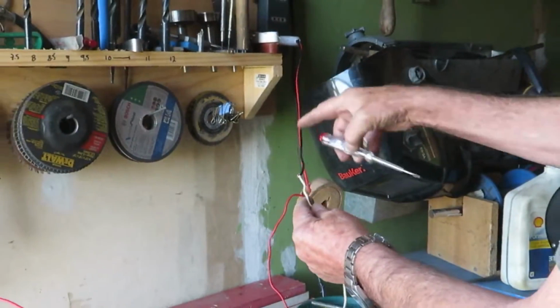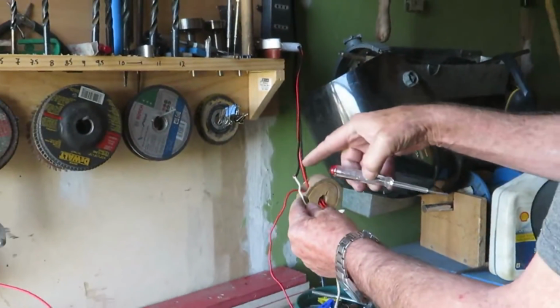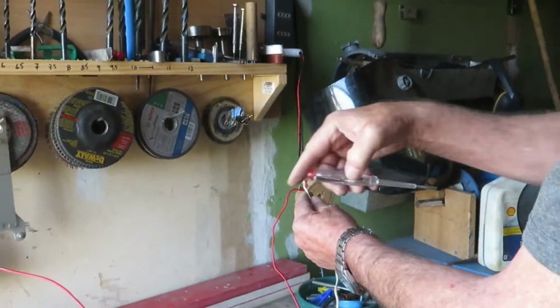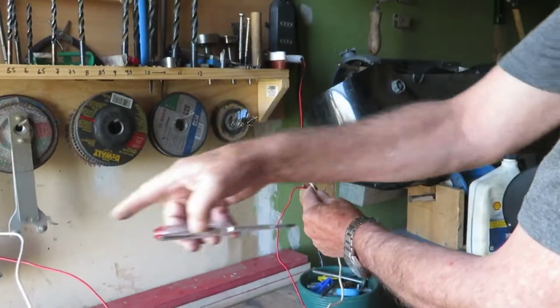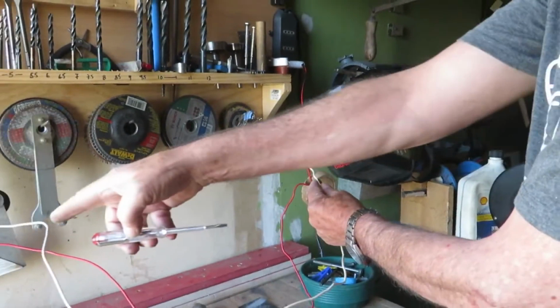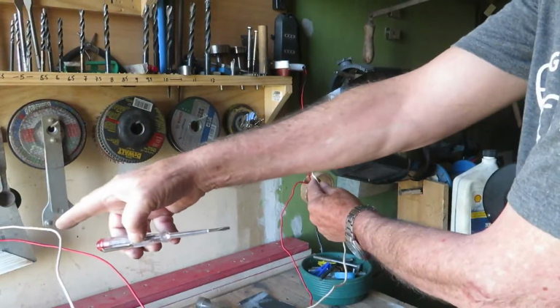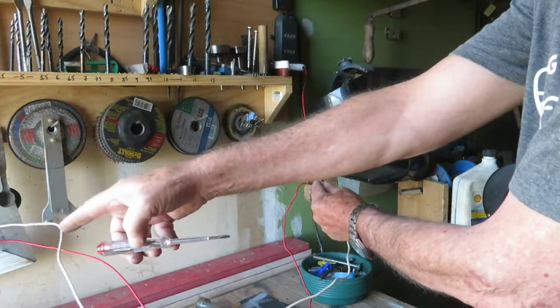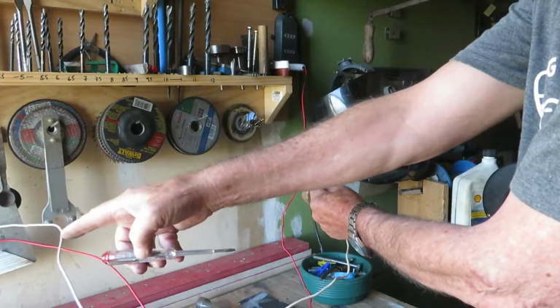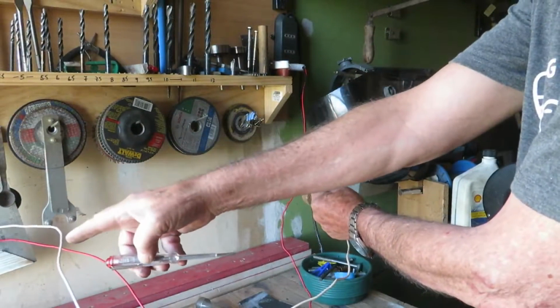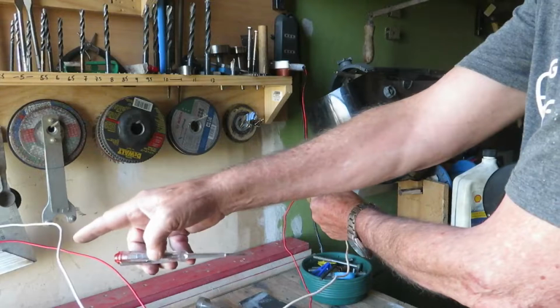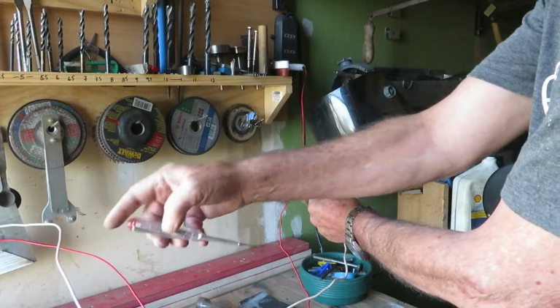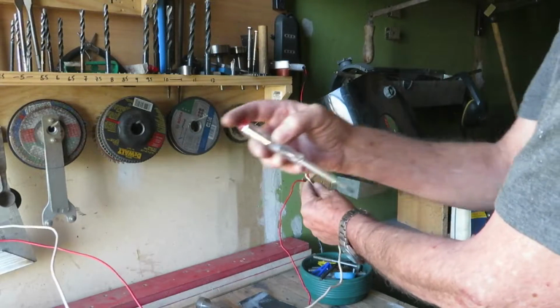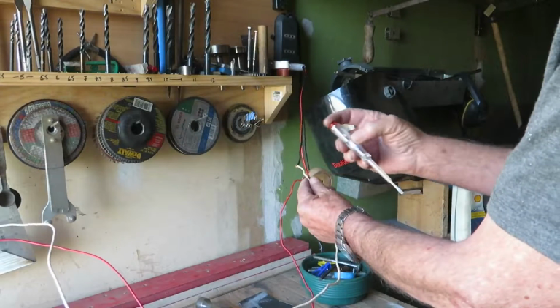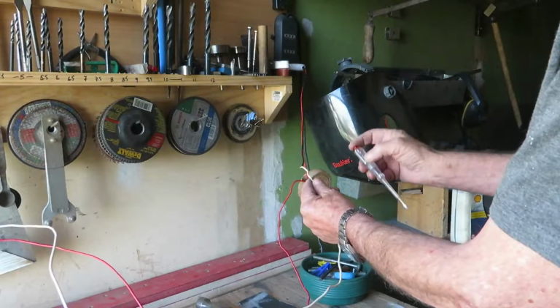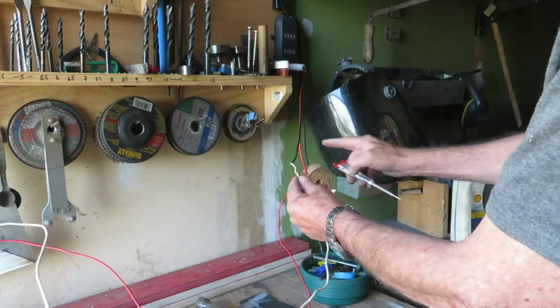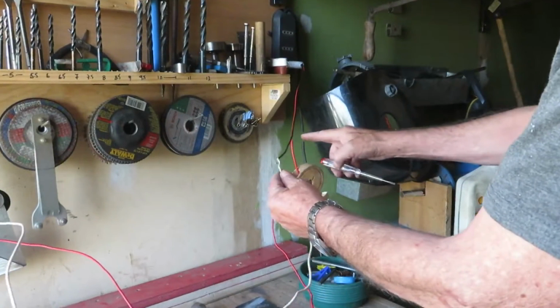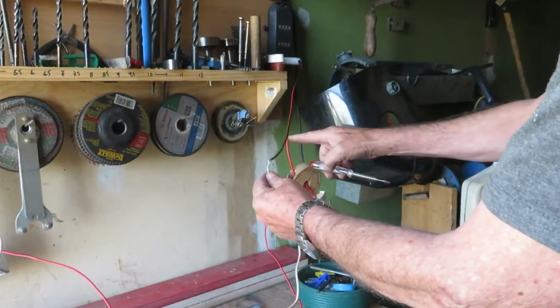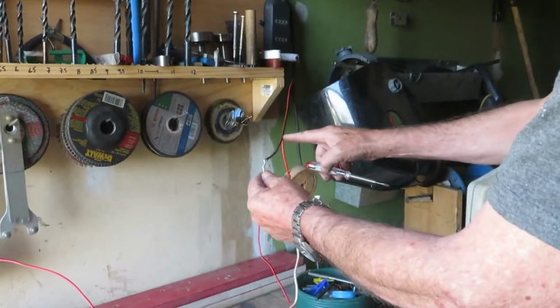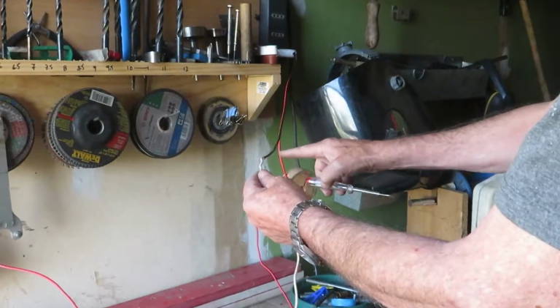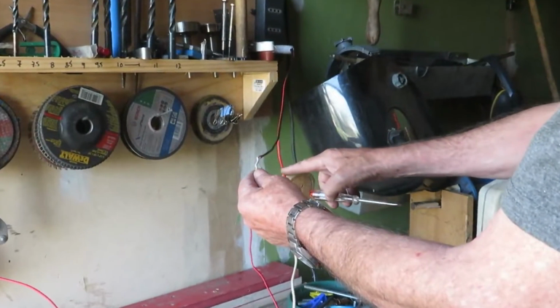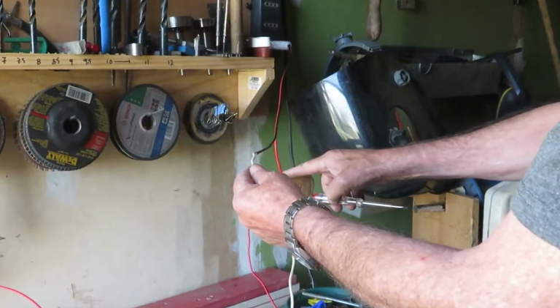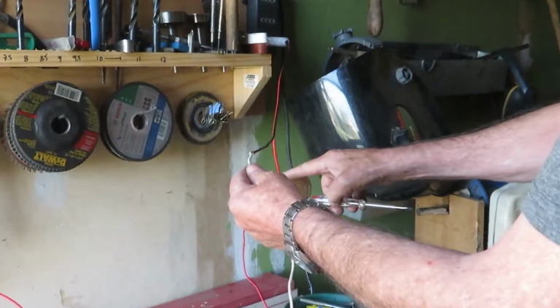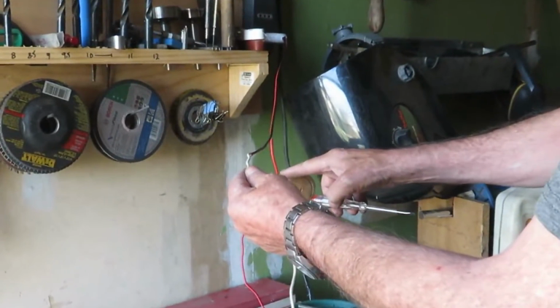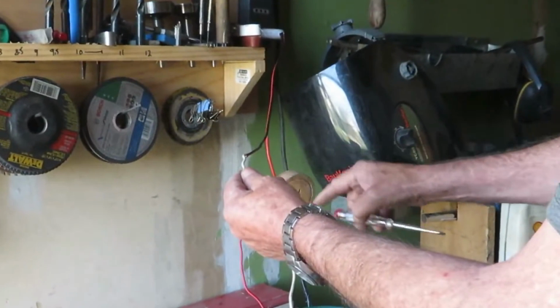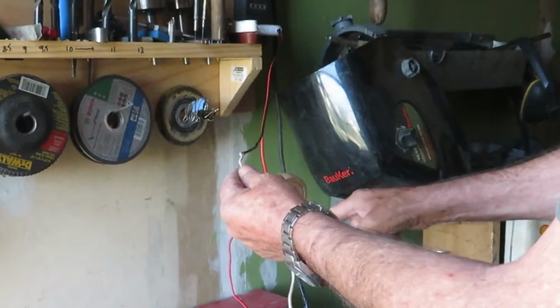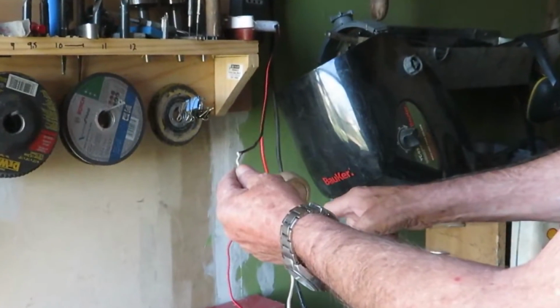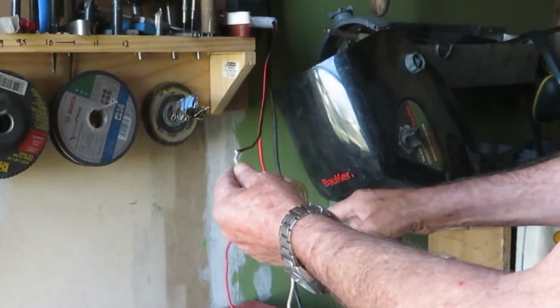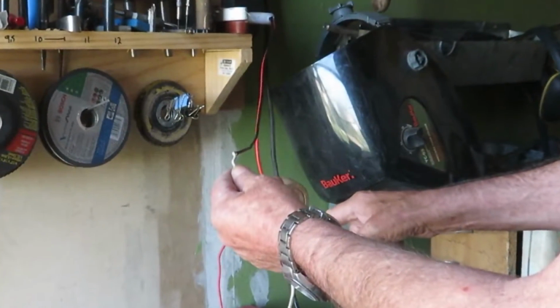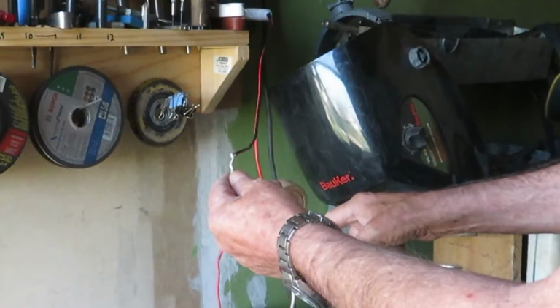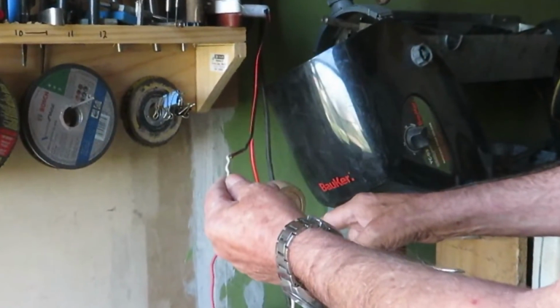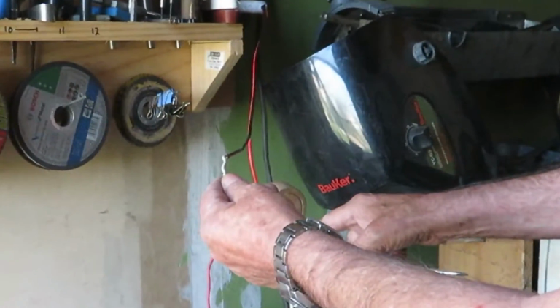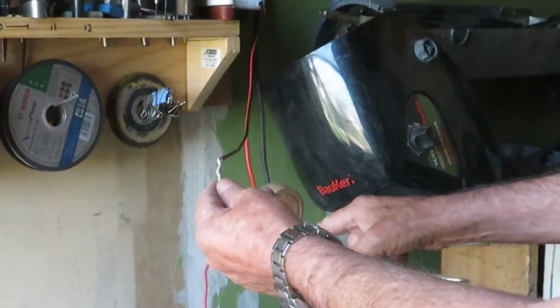Neutral to the ventilator, live wire to the switch.